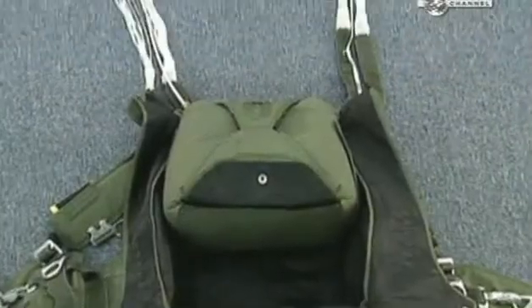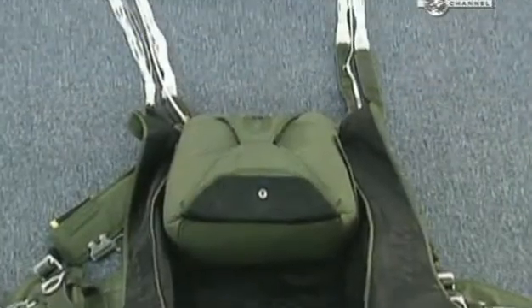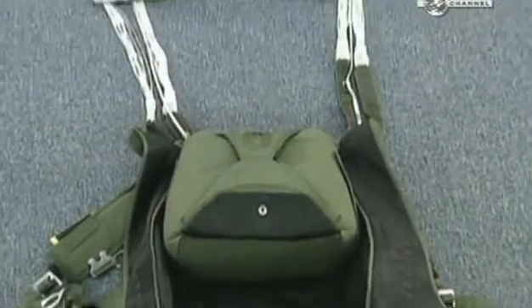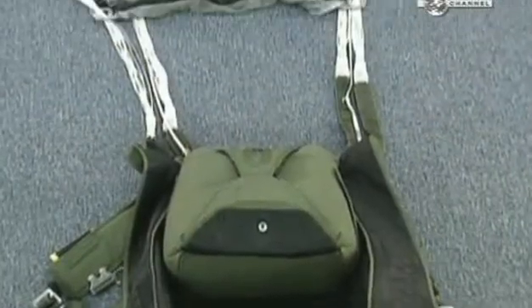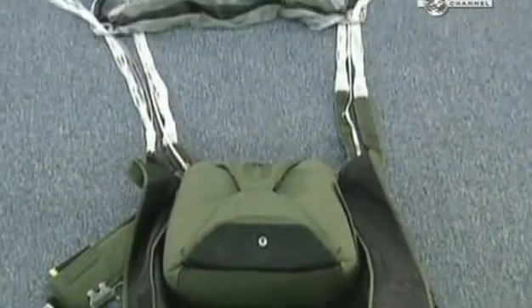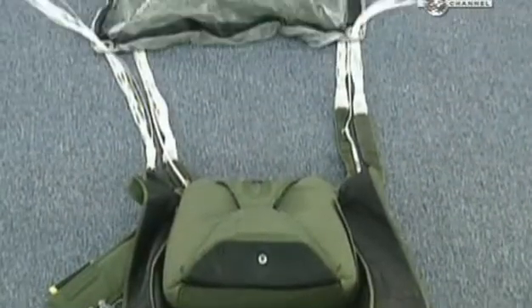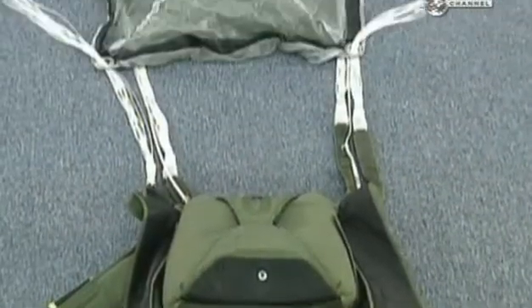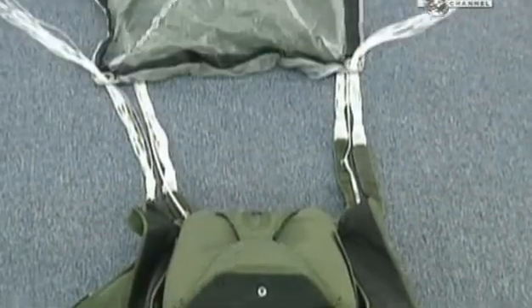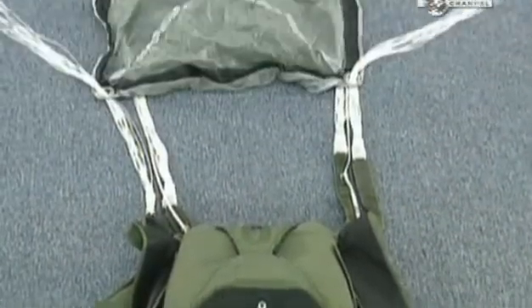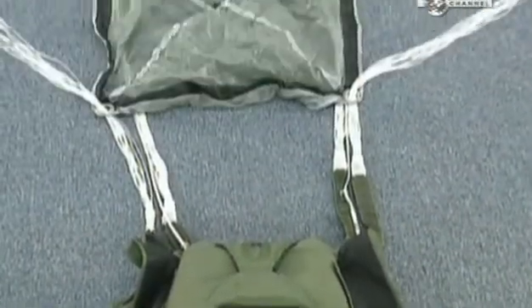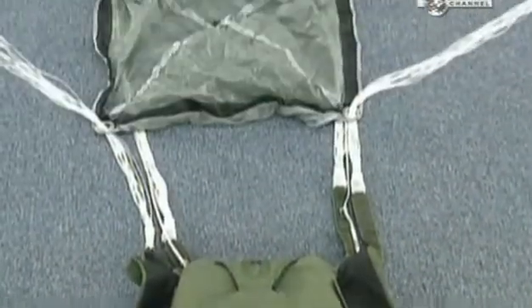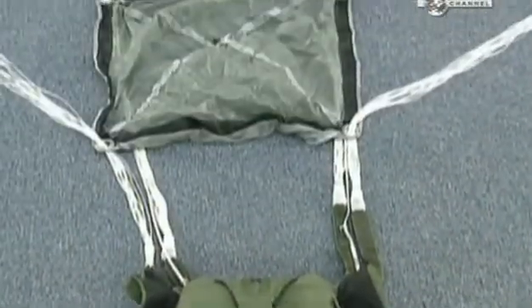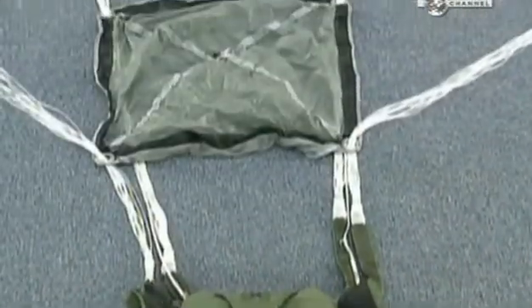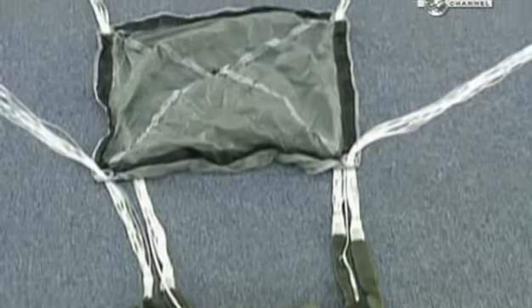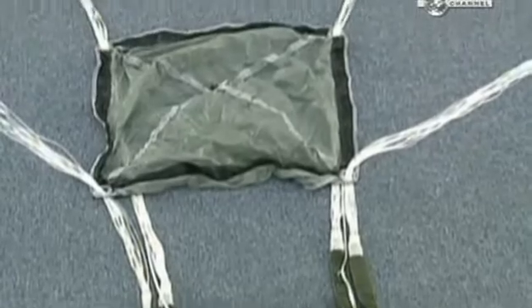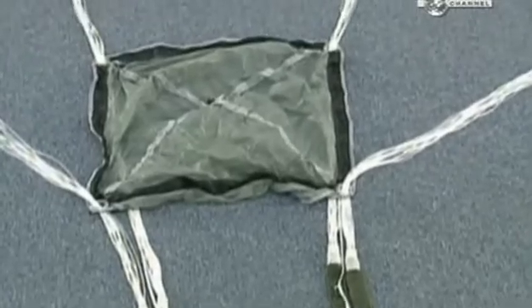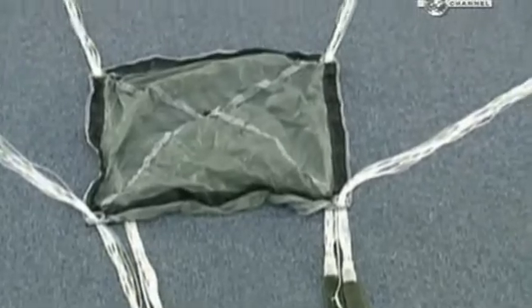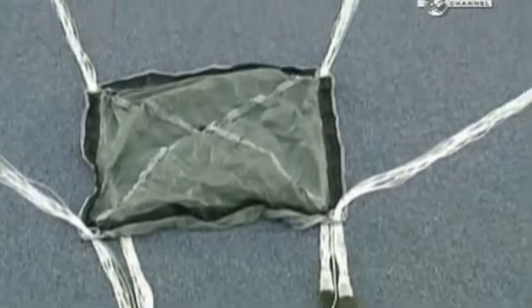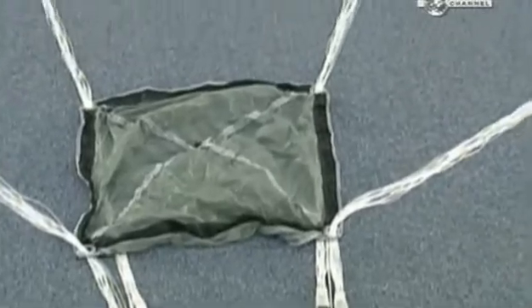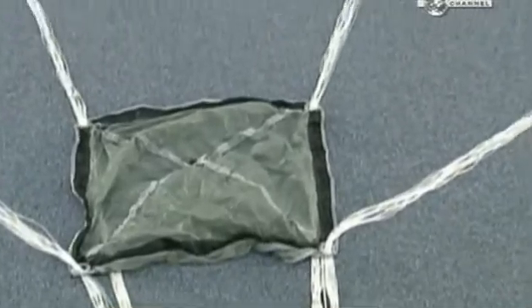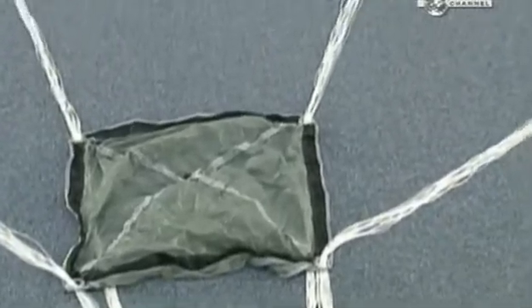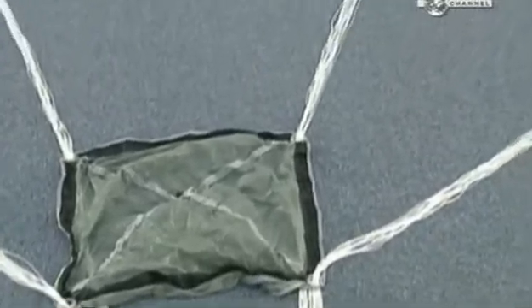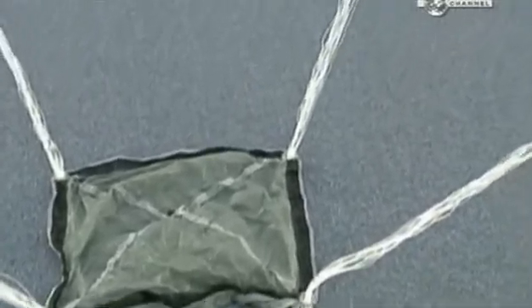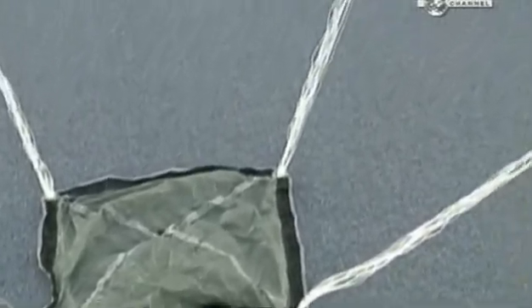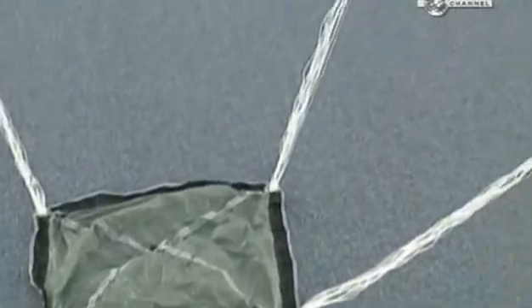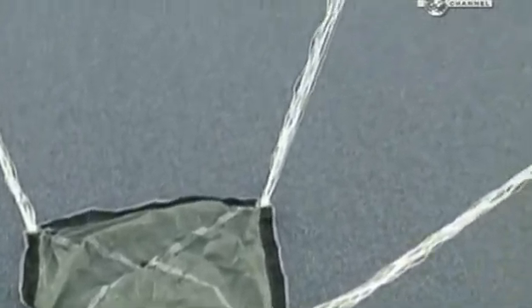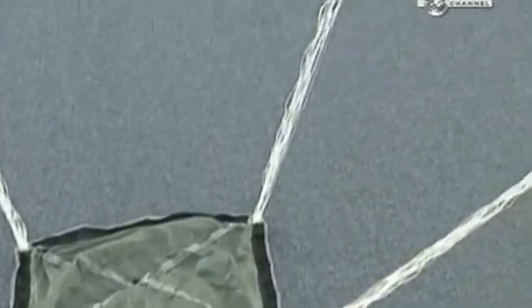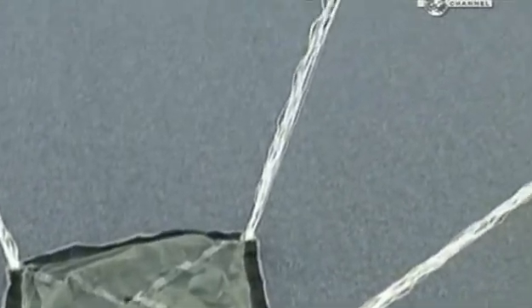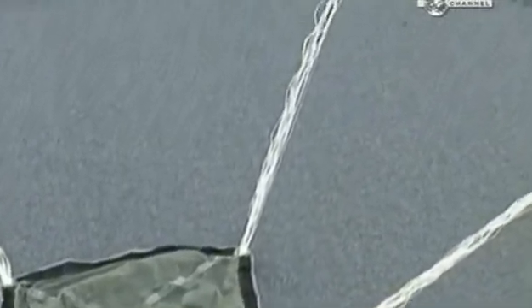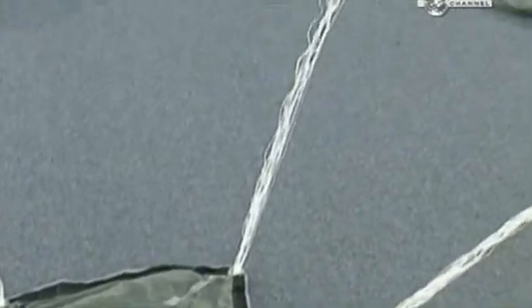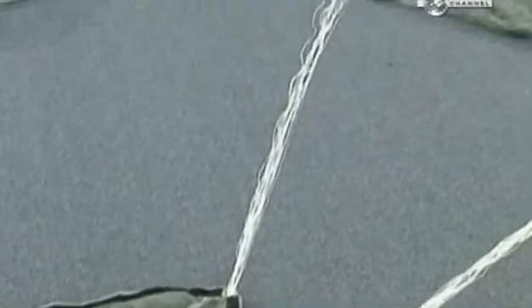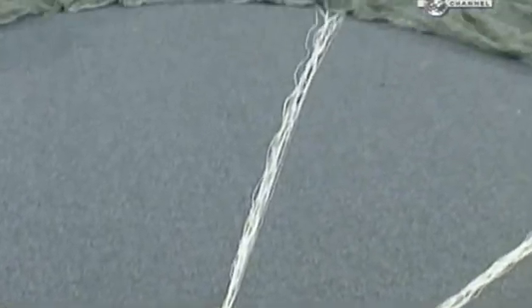This company makes military parachutes. Each one has a 9m wingspan and carries up to 200kg.